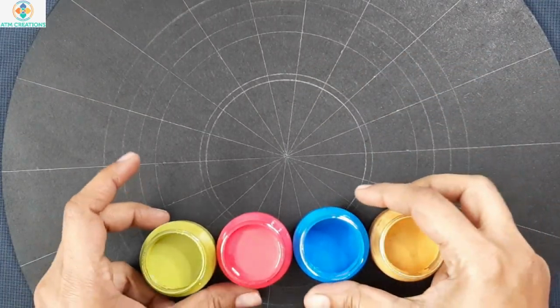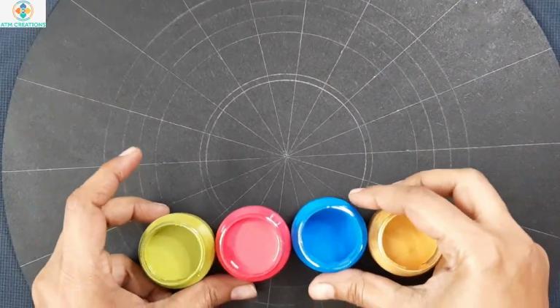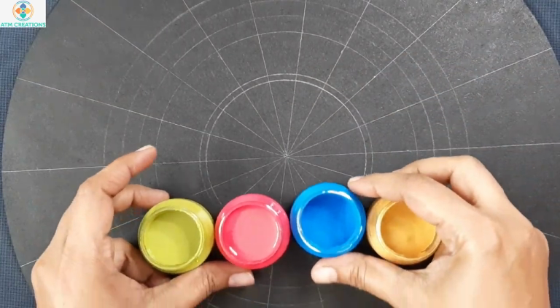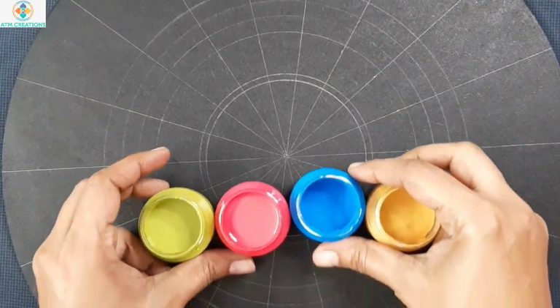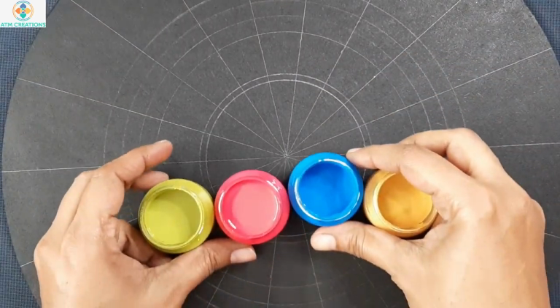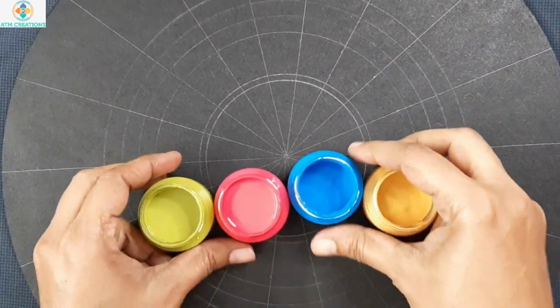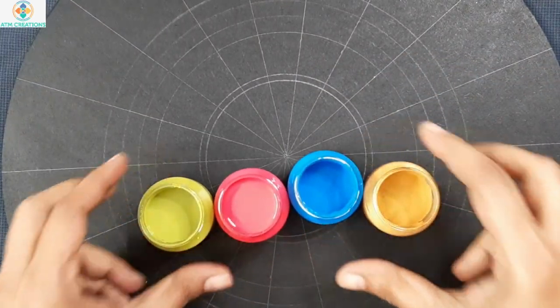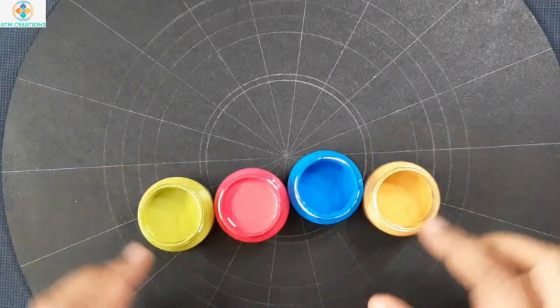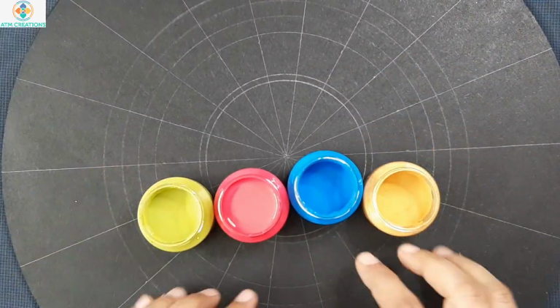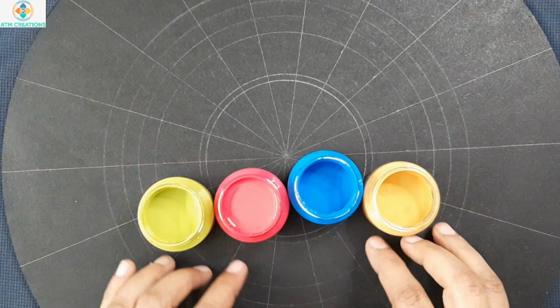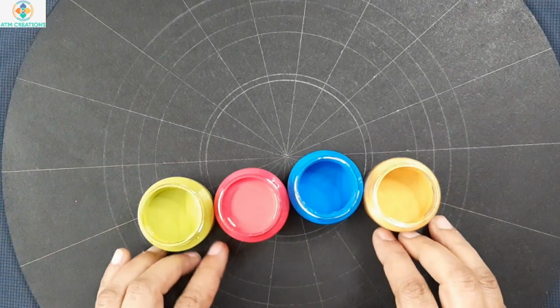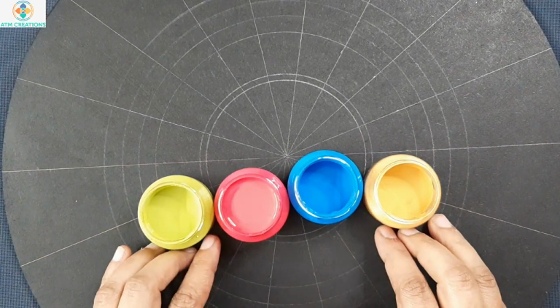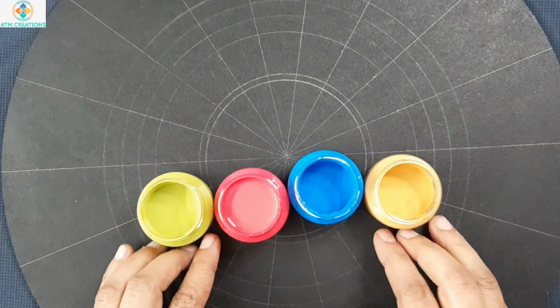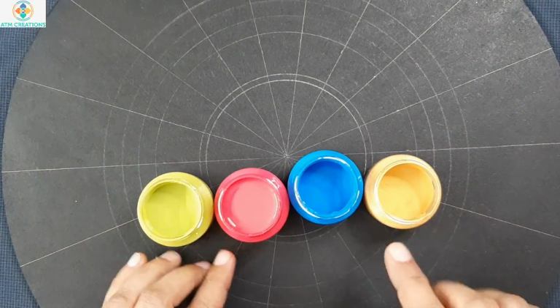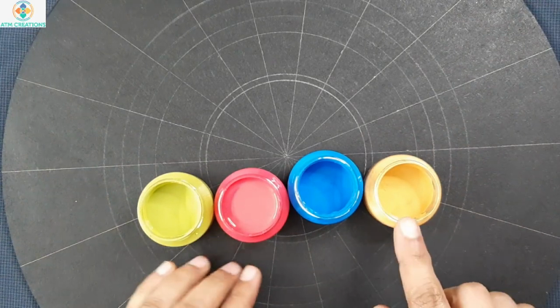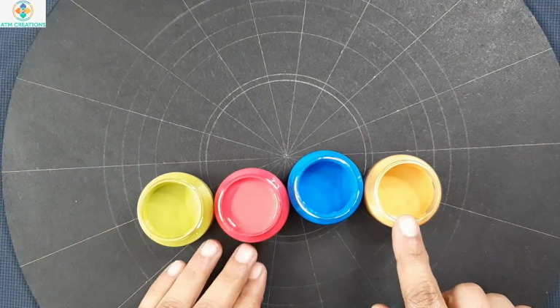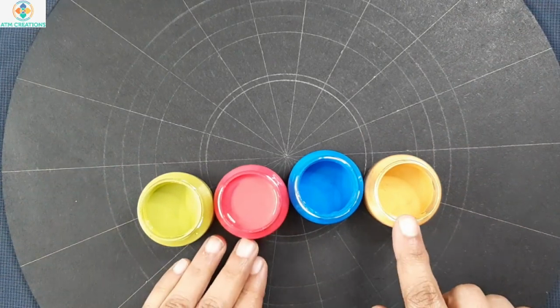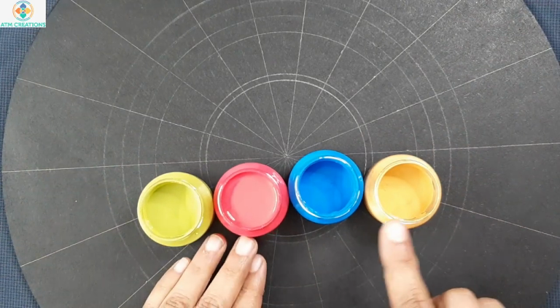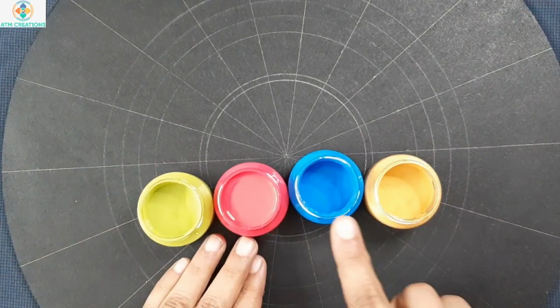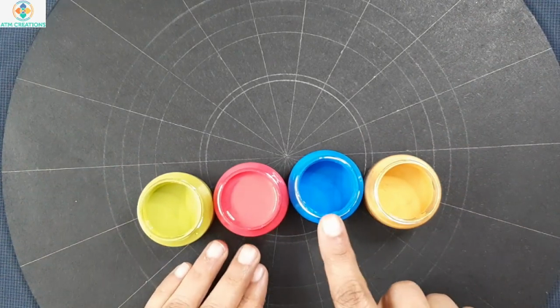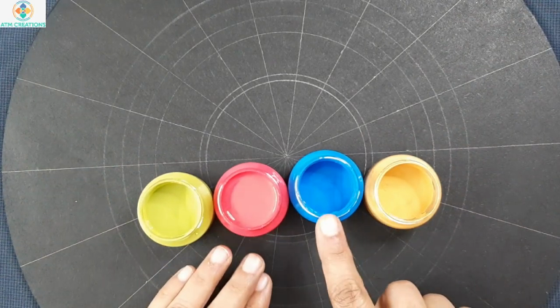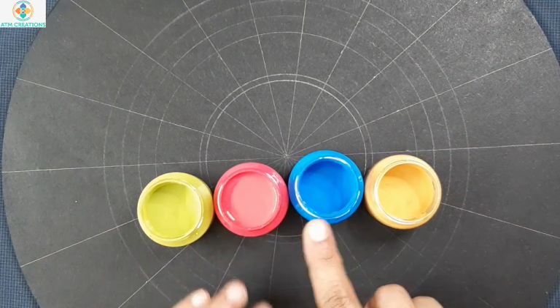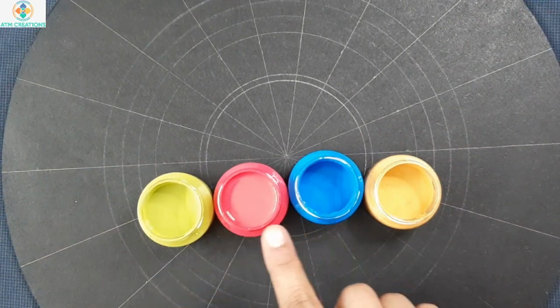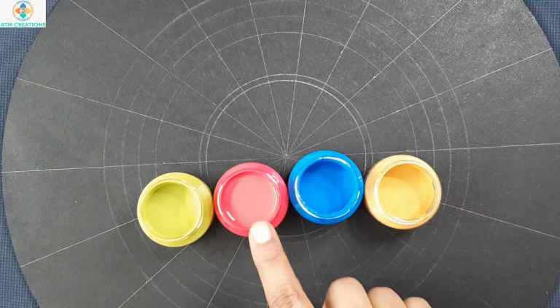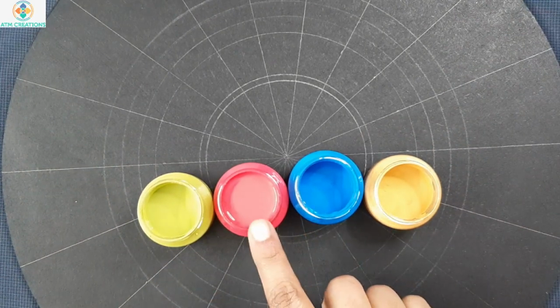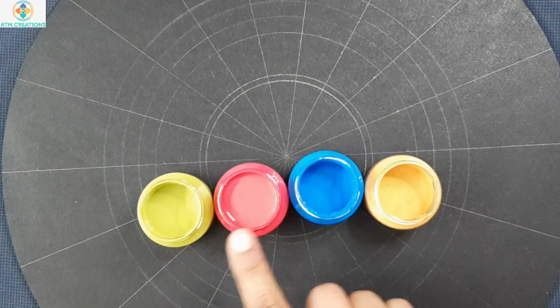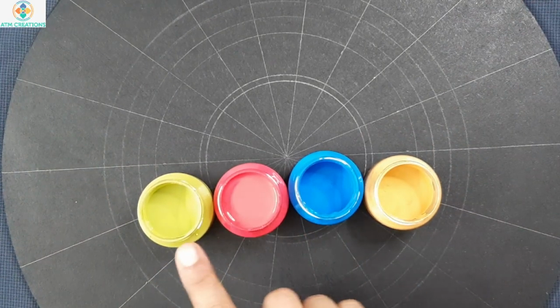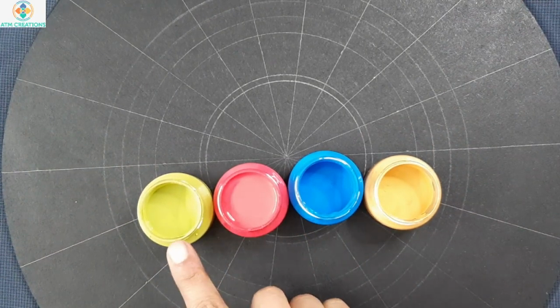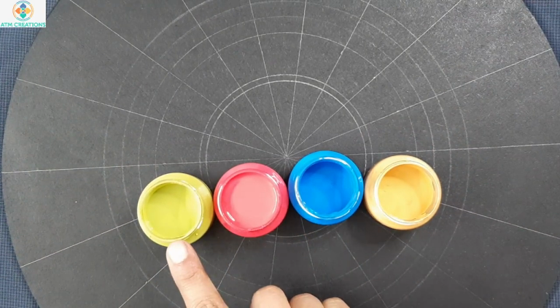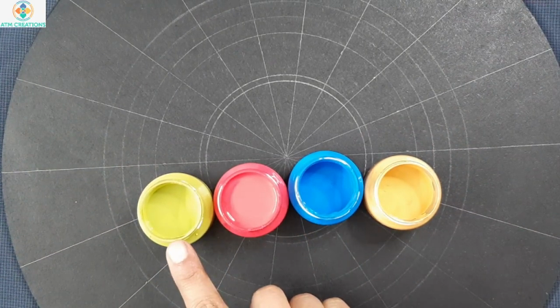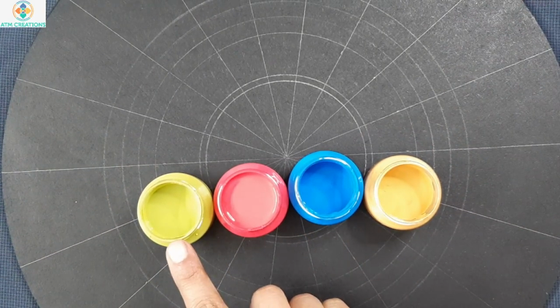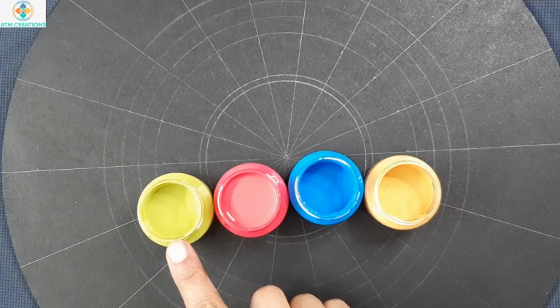These are the colors that I am going to use: gold, light blue, pink, and bamboo green.